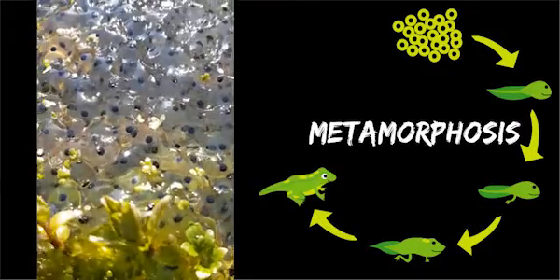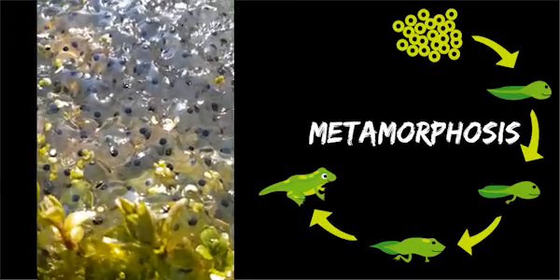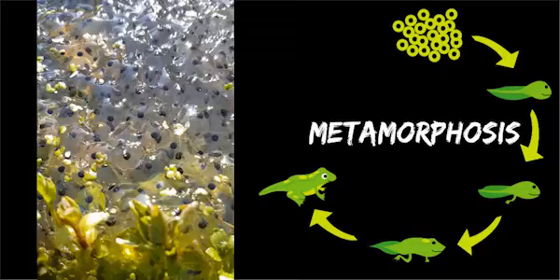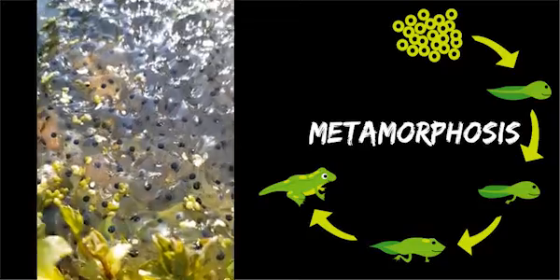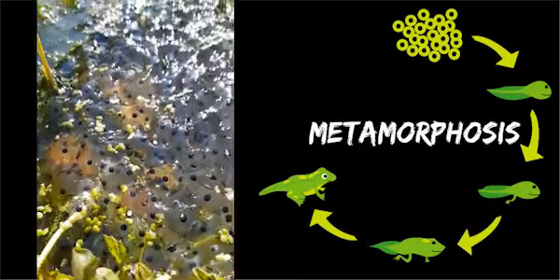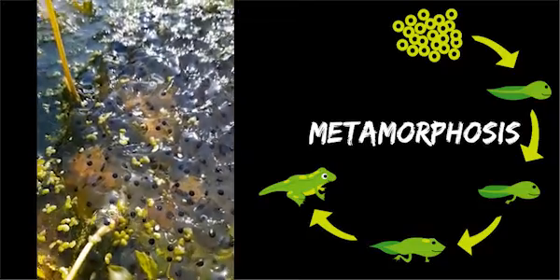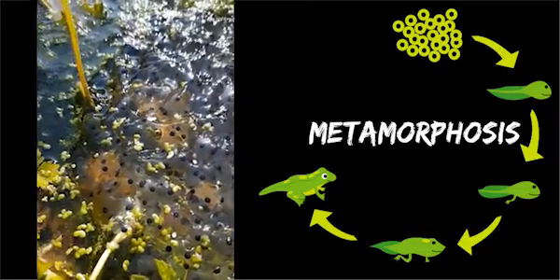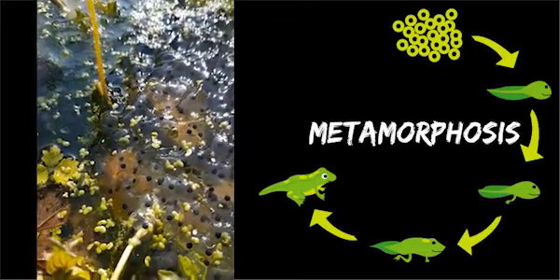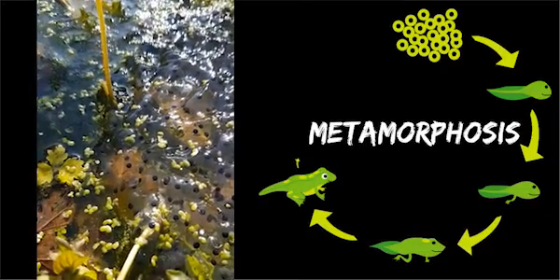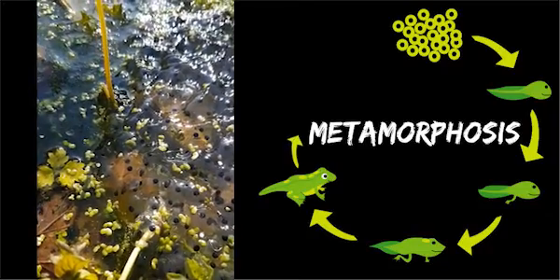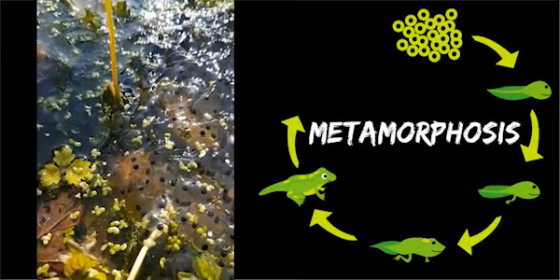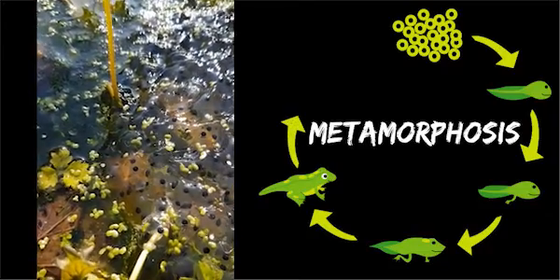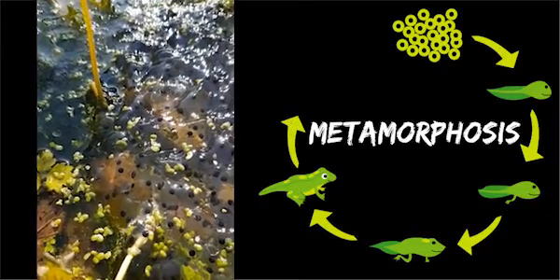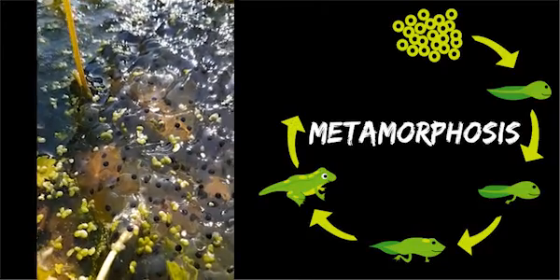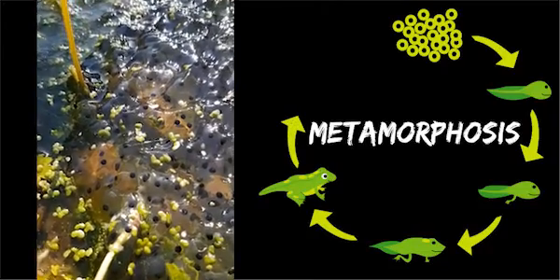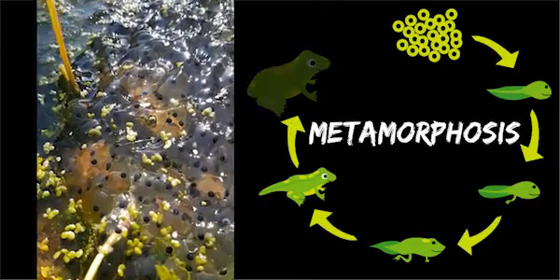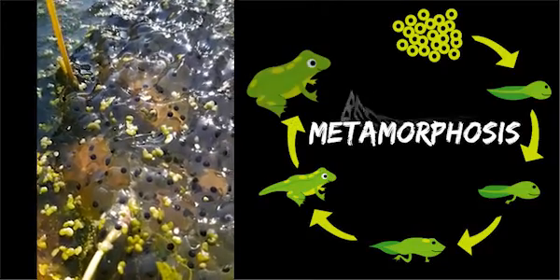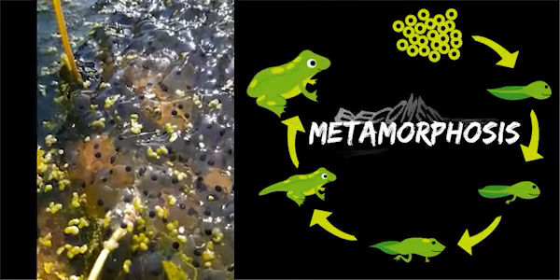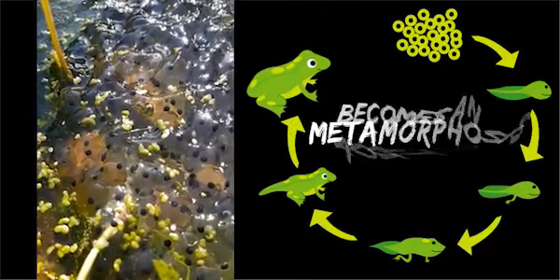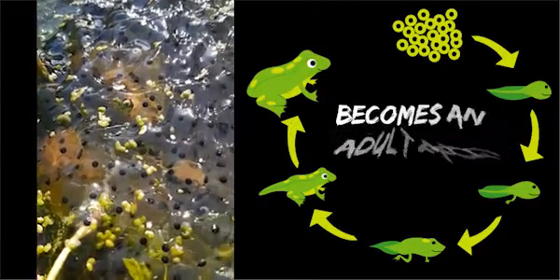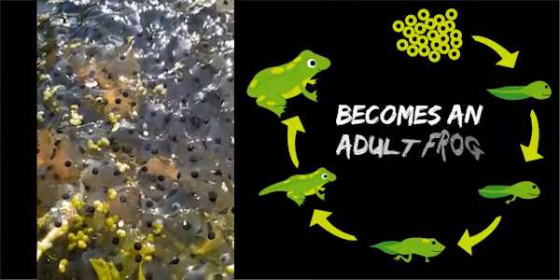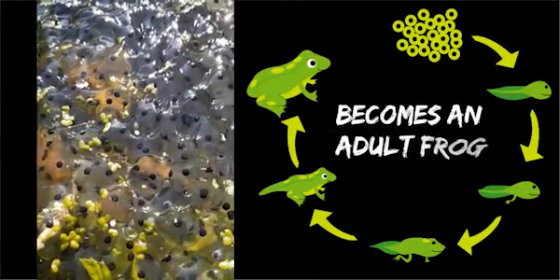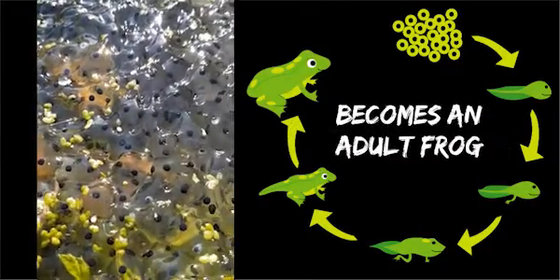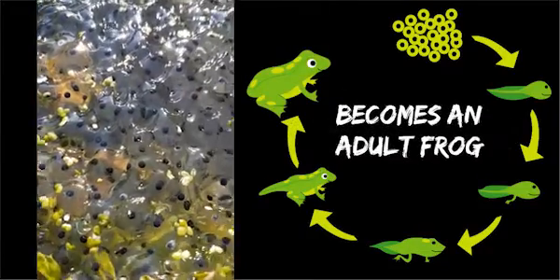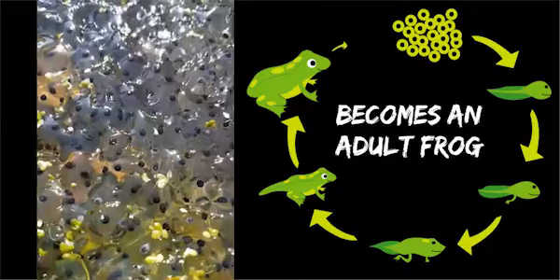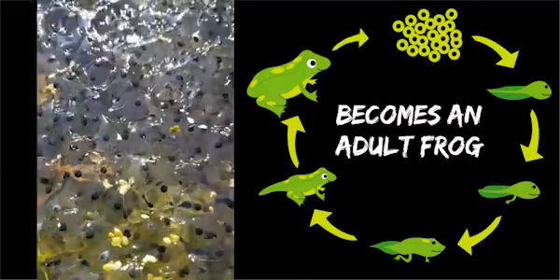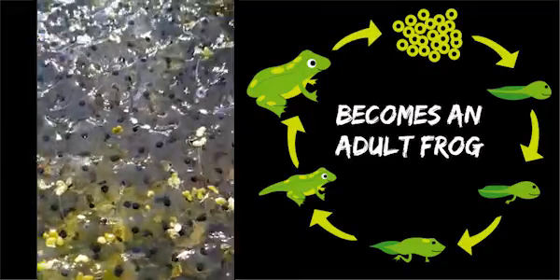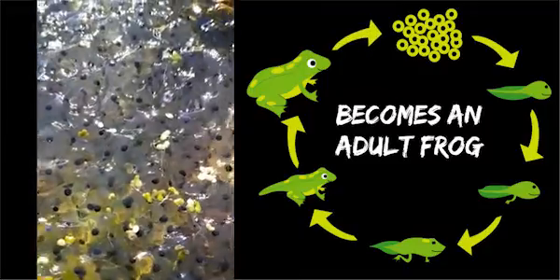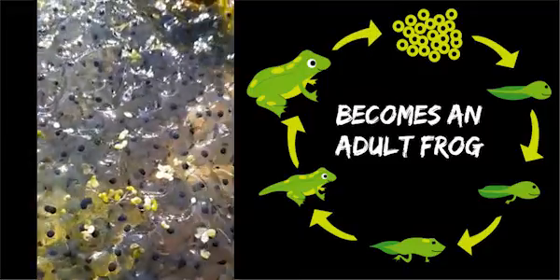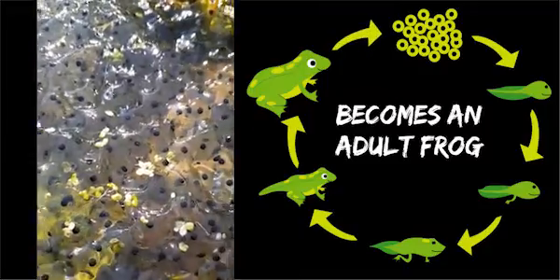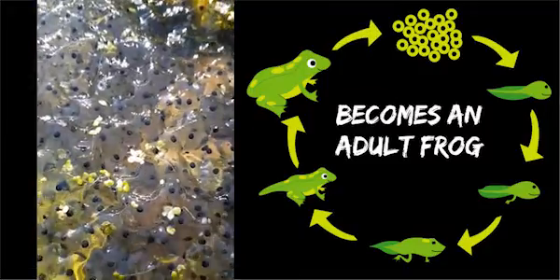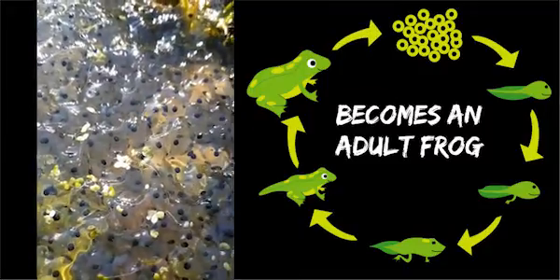When the legs are fully grown, the tadpole changes its gills for lungs and it will be able to leave the pool.